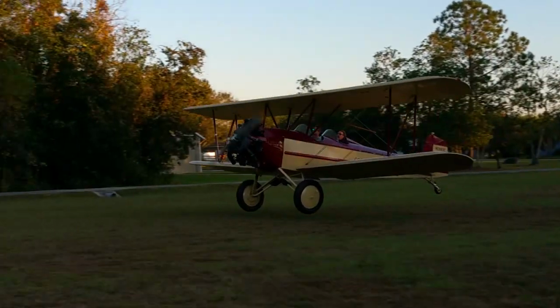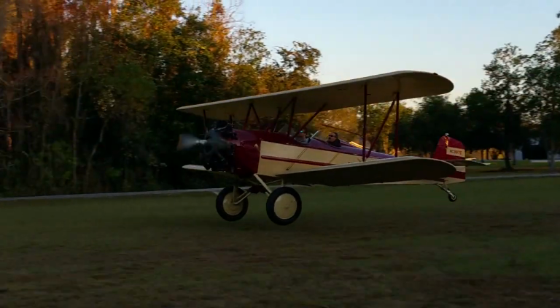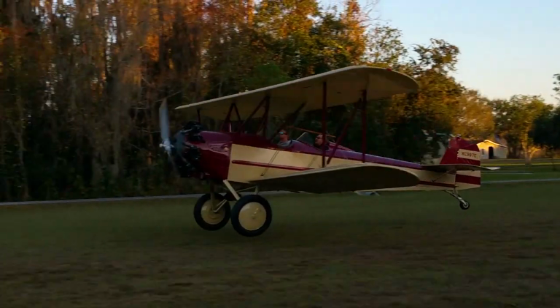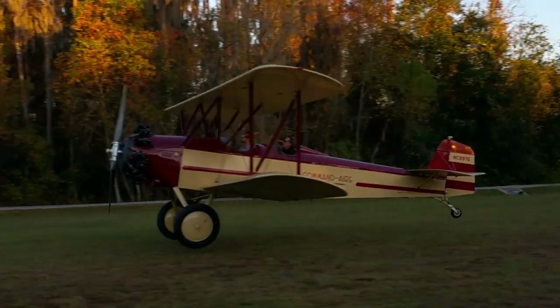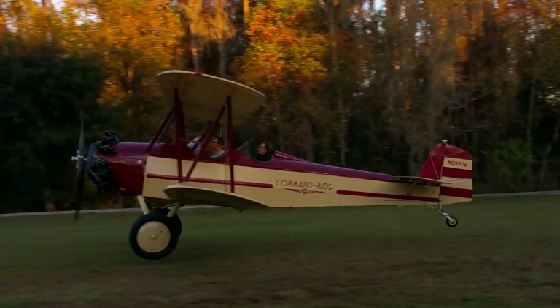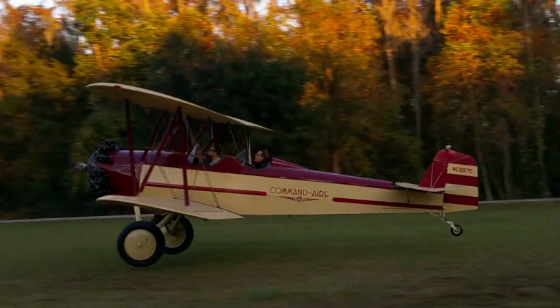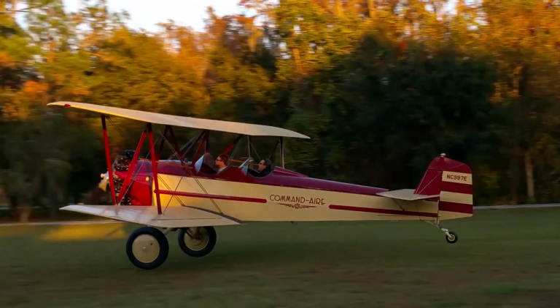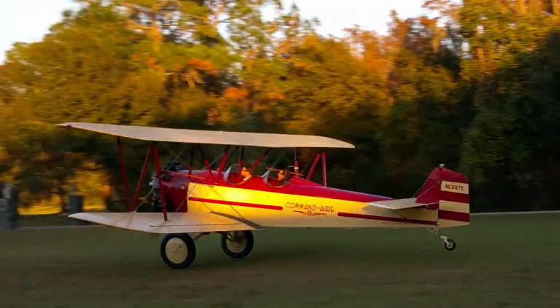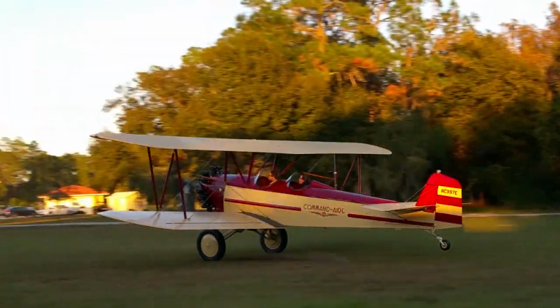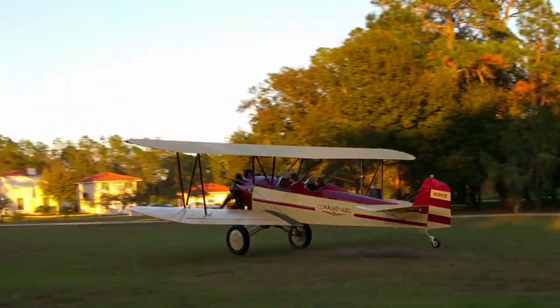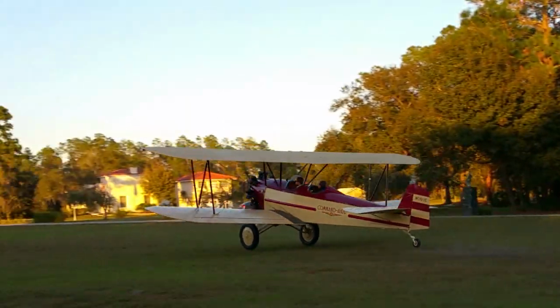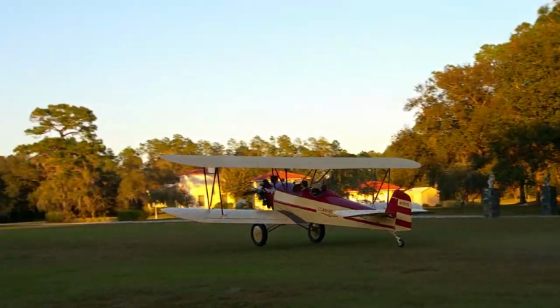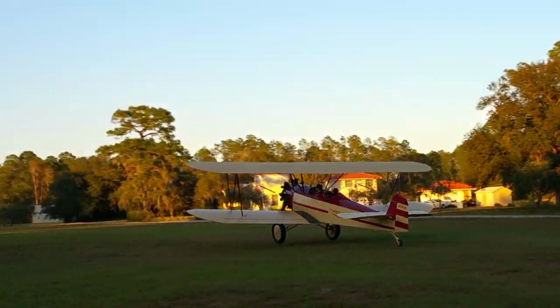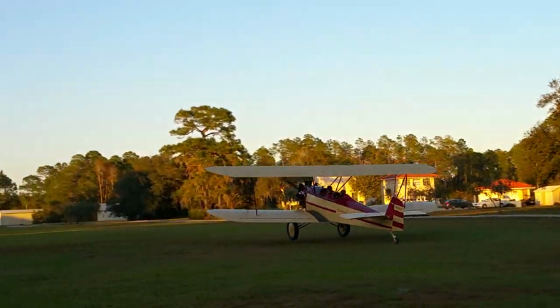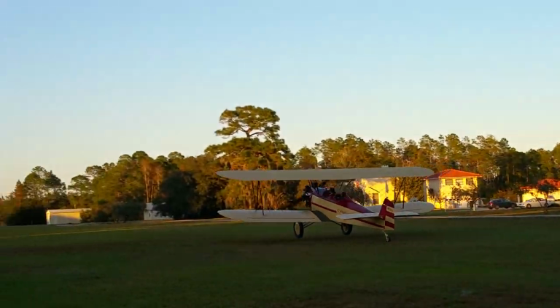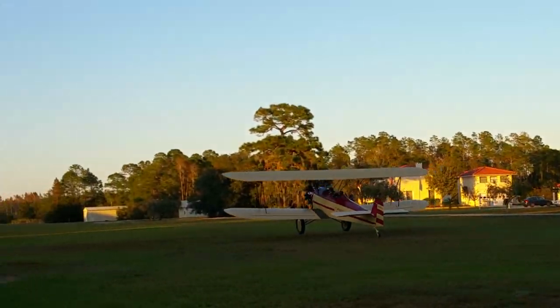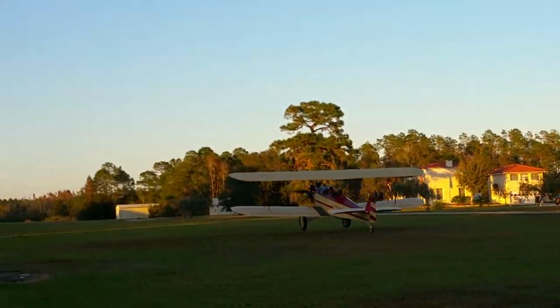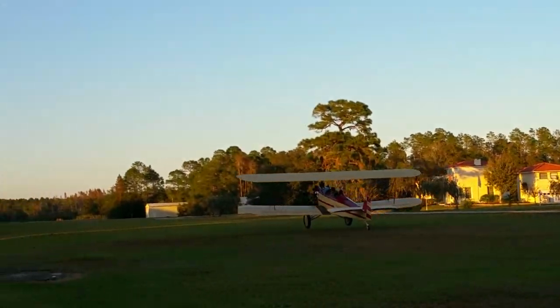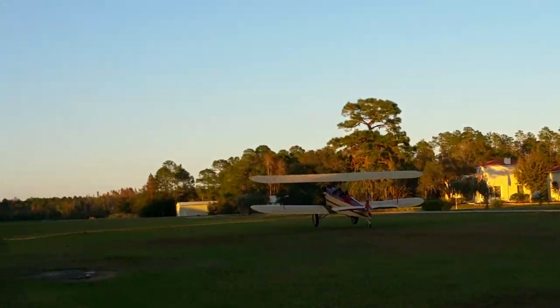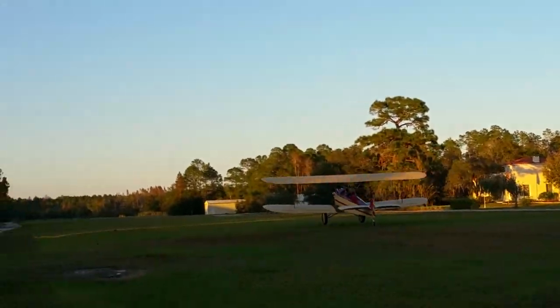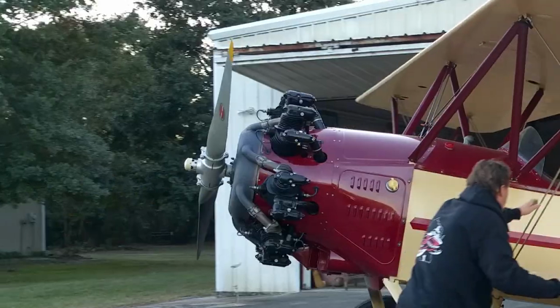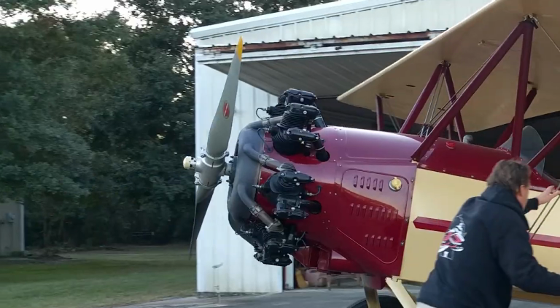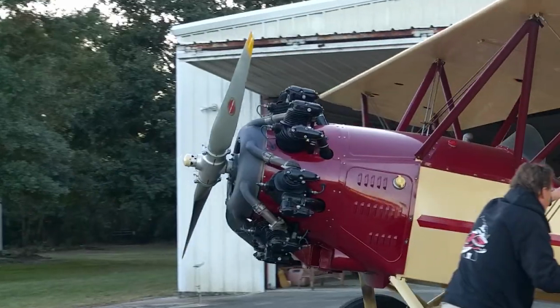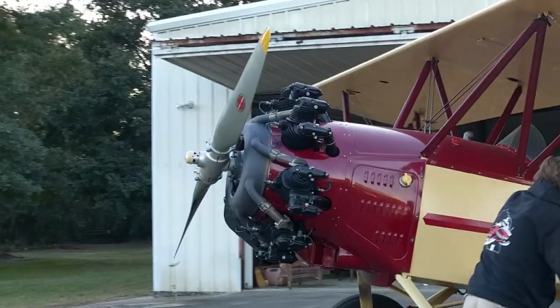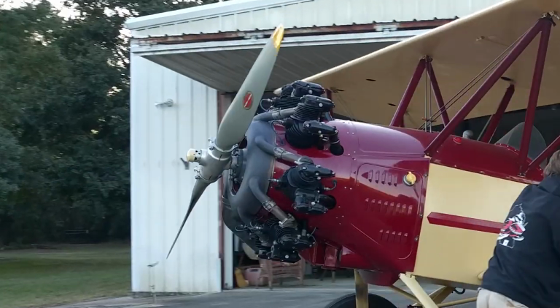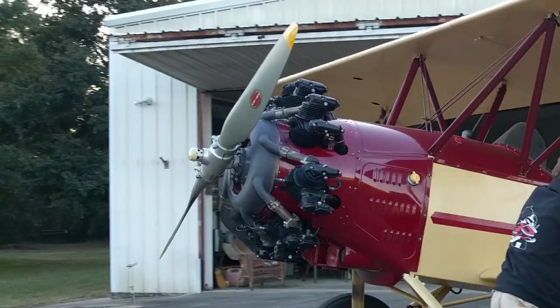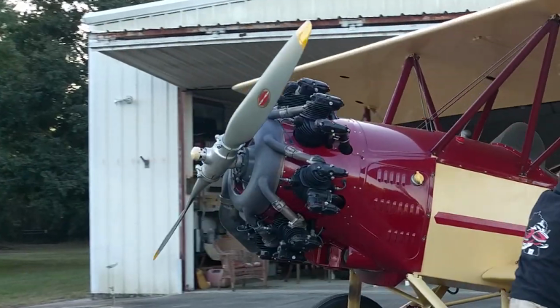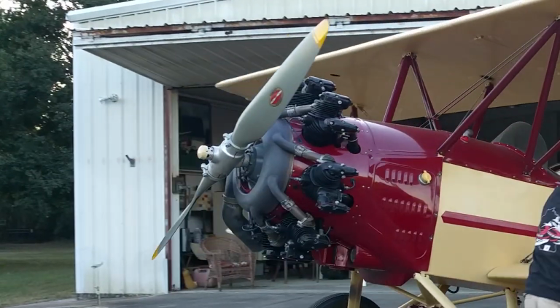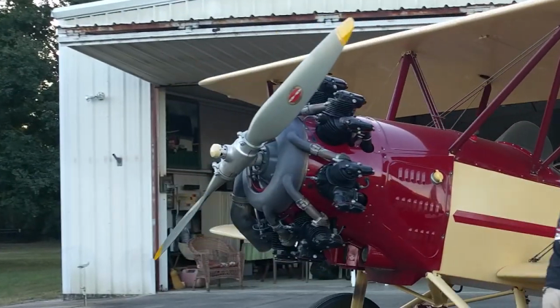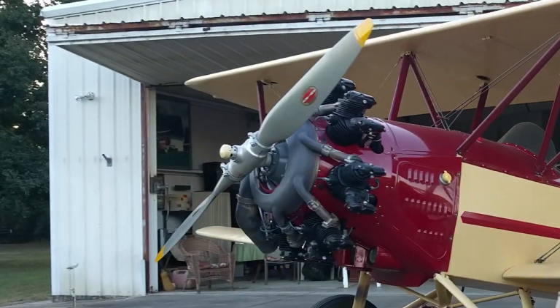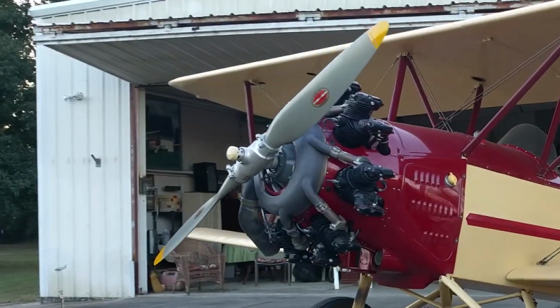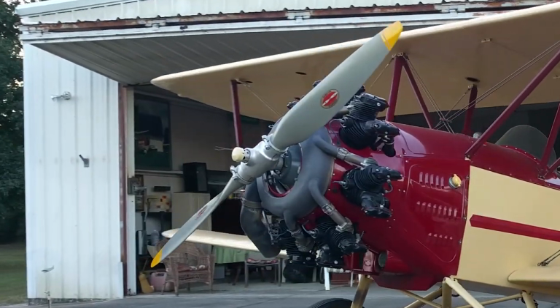It still lands pretty slow and is pretty light and nimble in the sky. It's a really decent airplane as far as flying characteristics. It has a Hamilton Standard propeller.